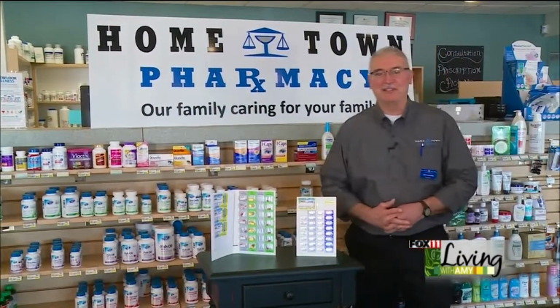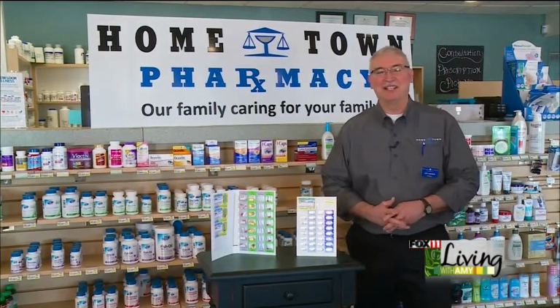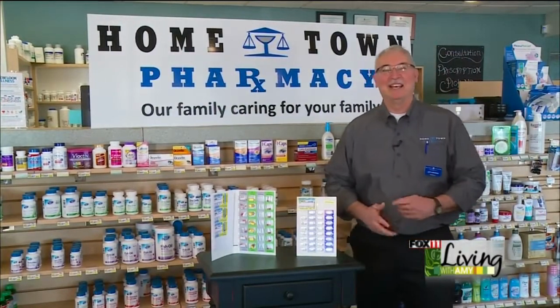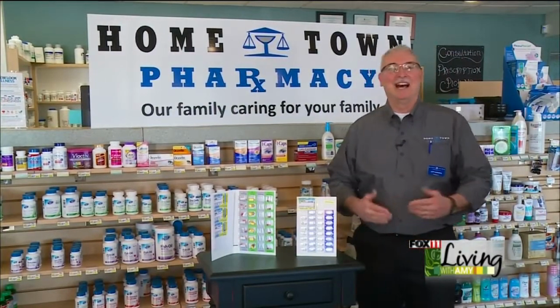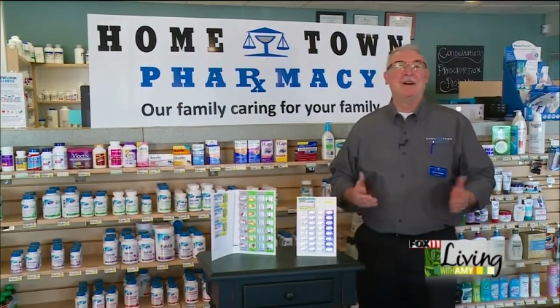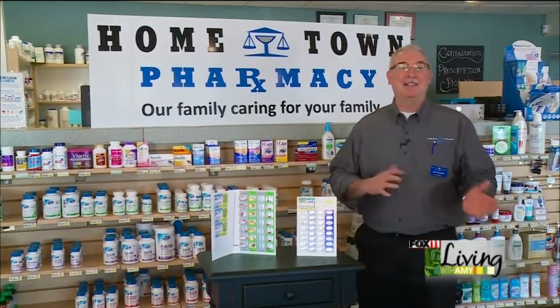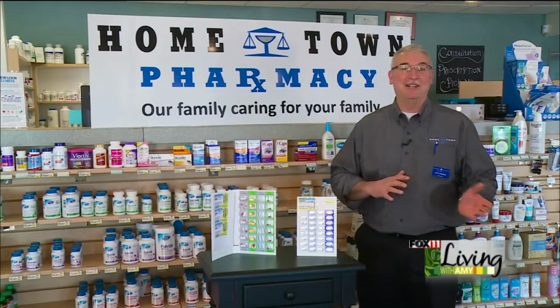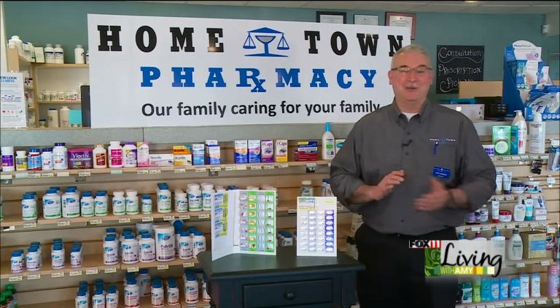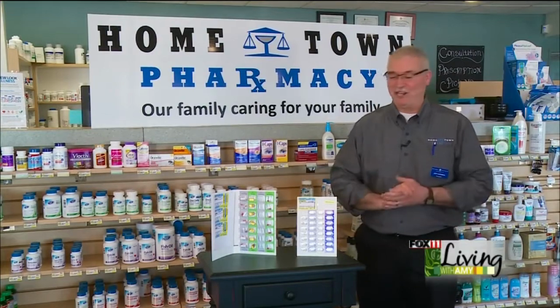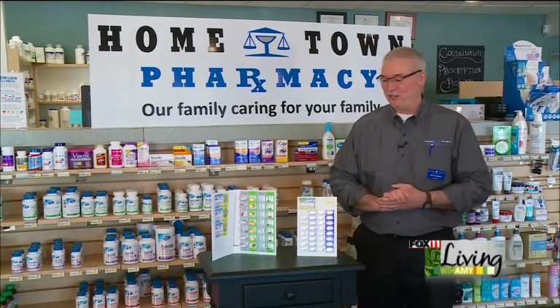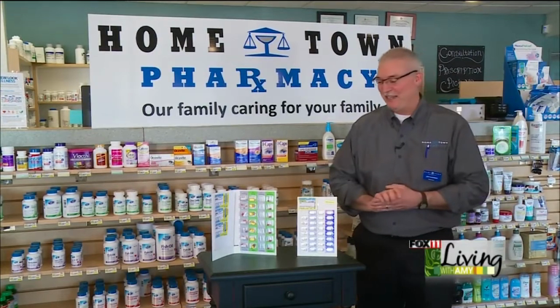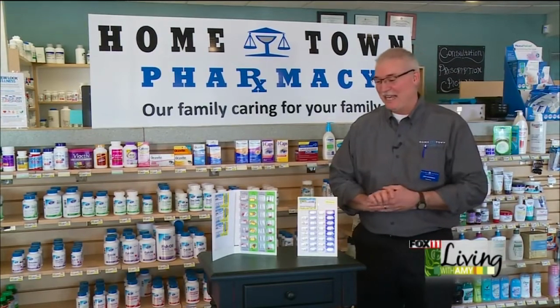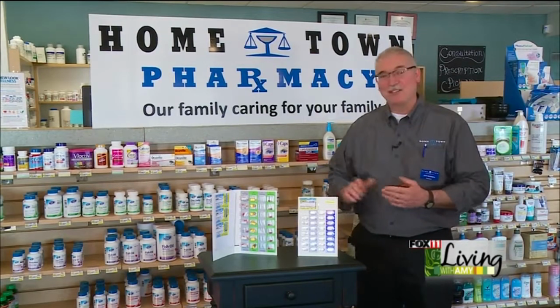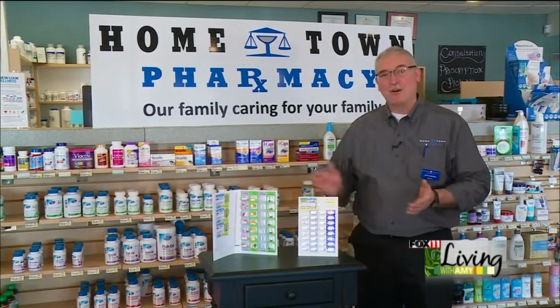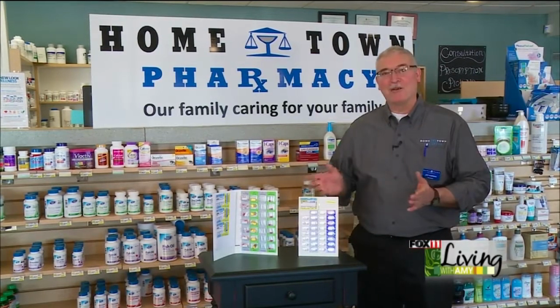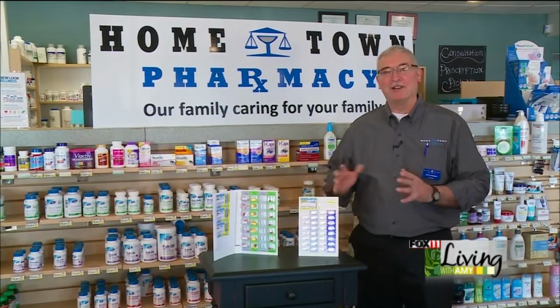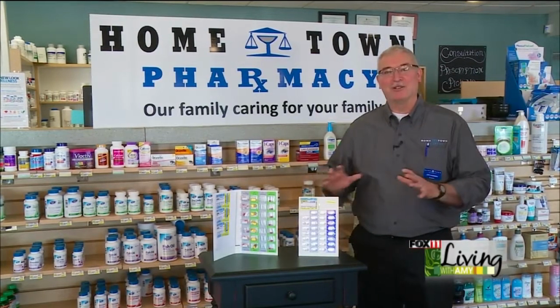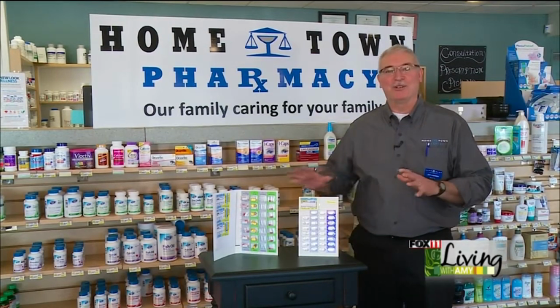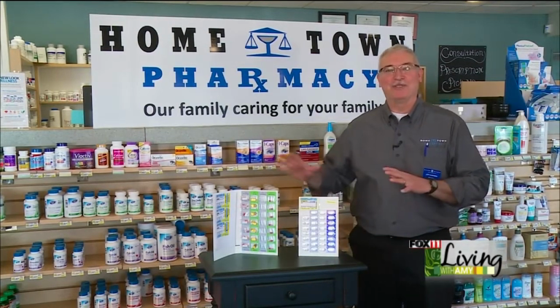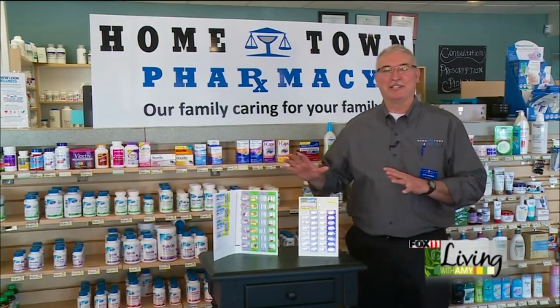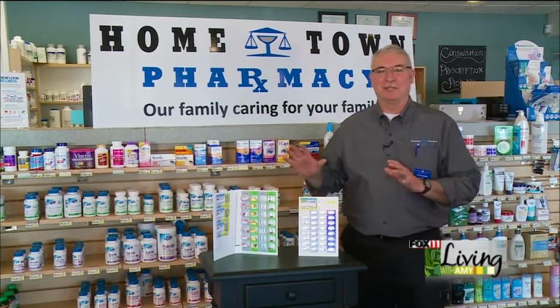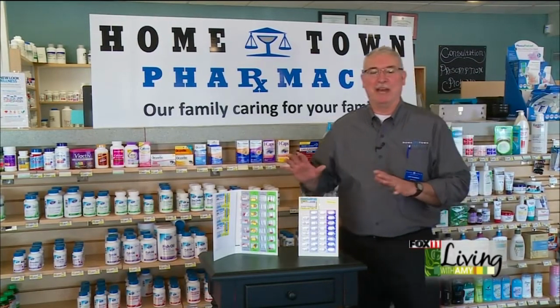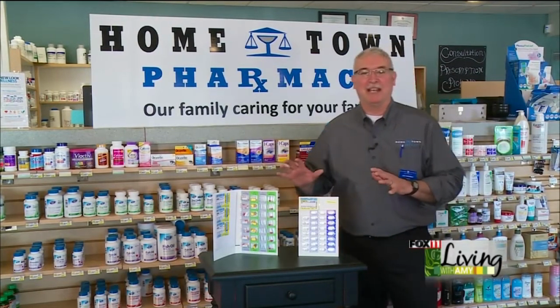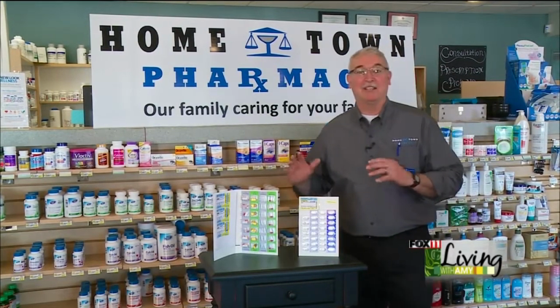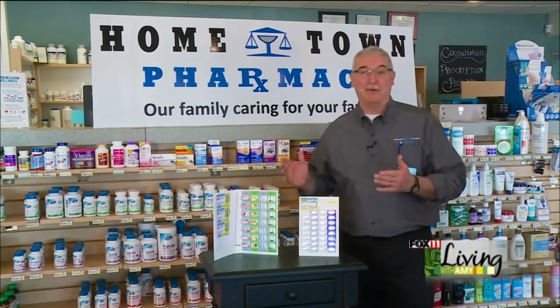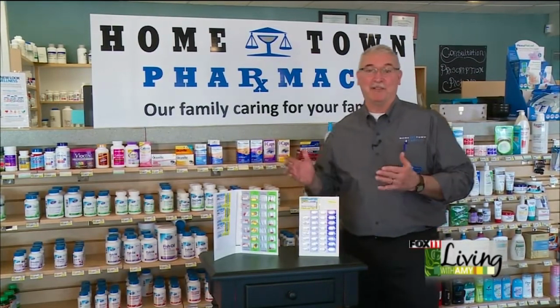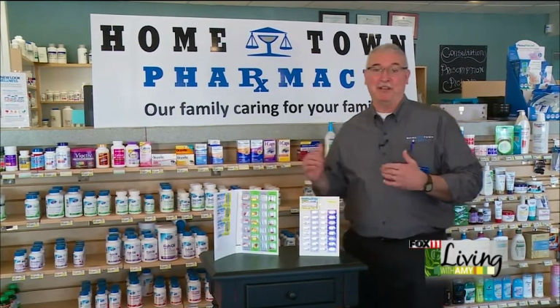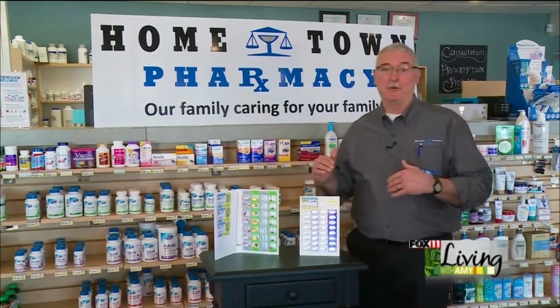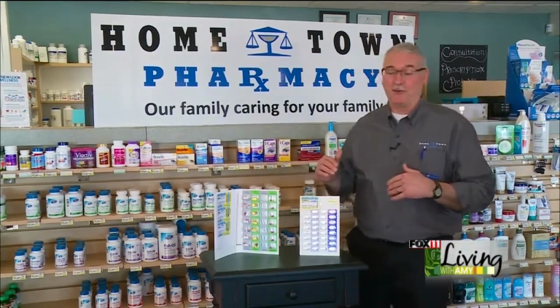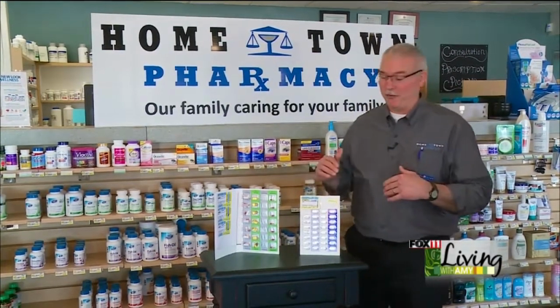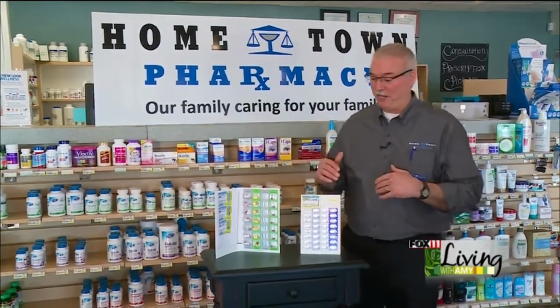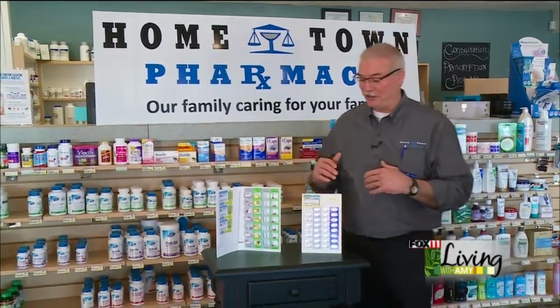I'm at the NENA location. This morning I wanted to show you different types of packaging that we have available for our patients.